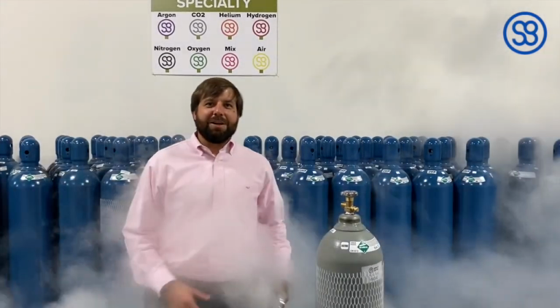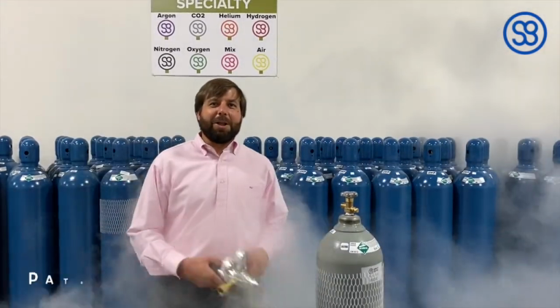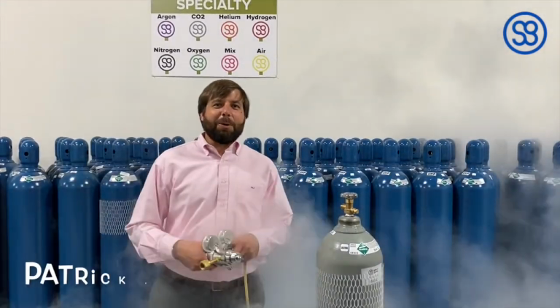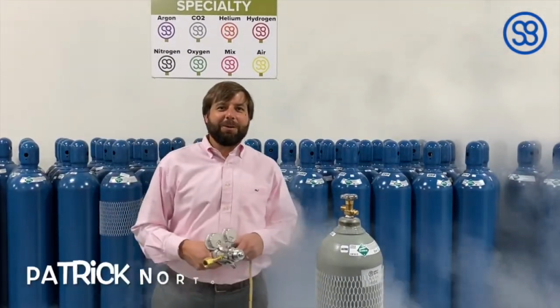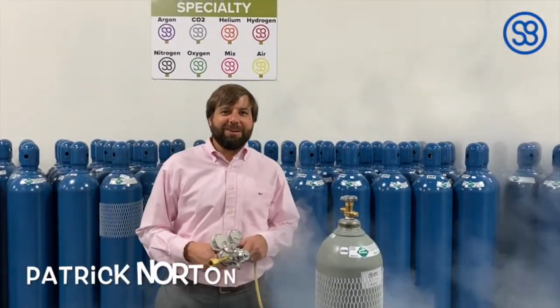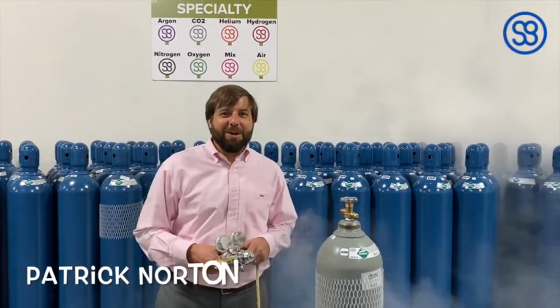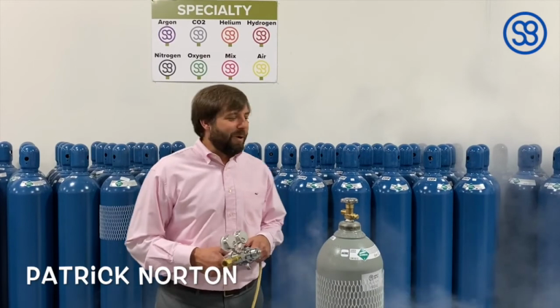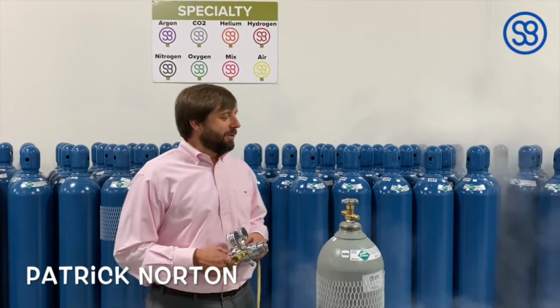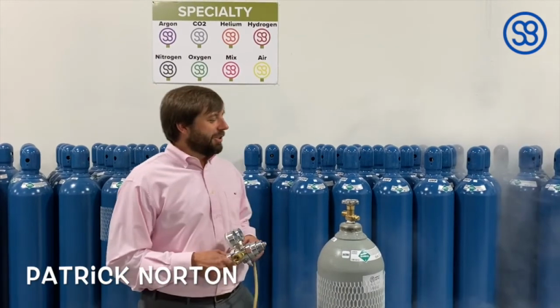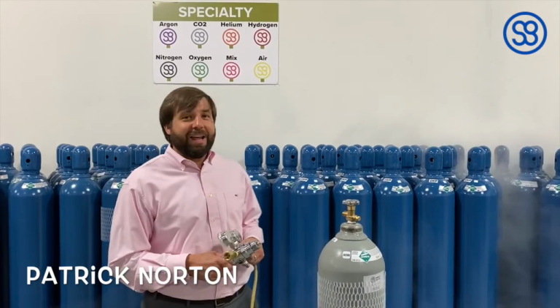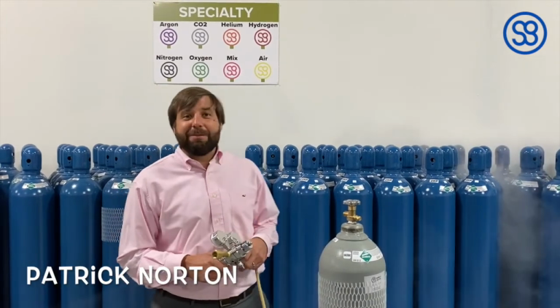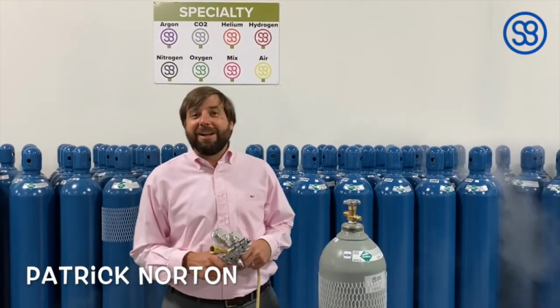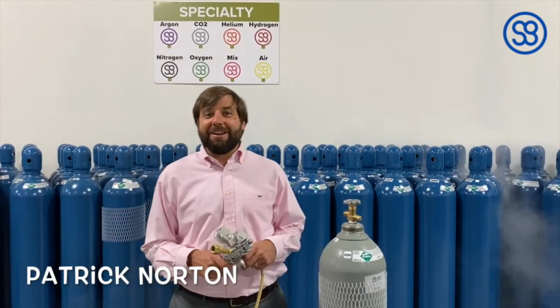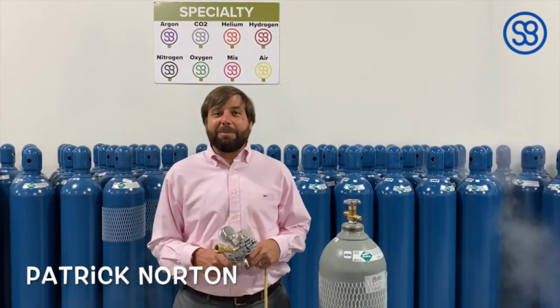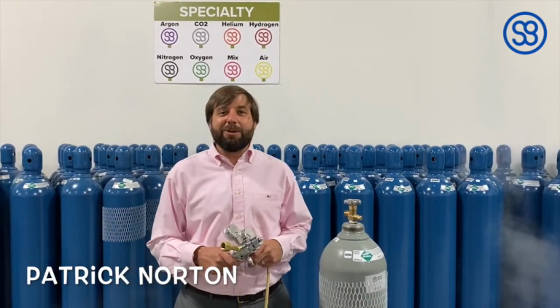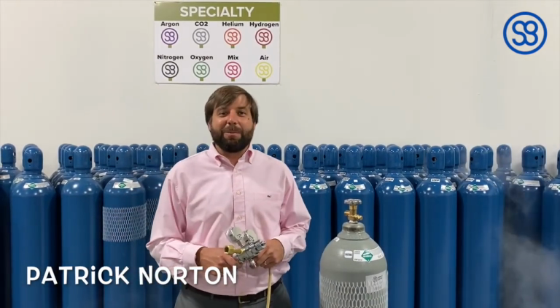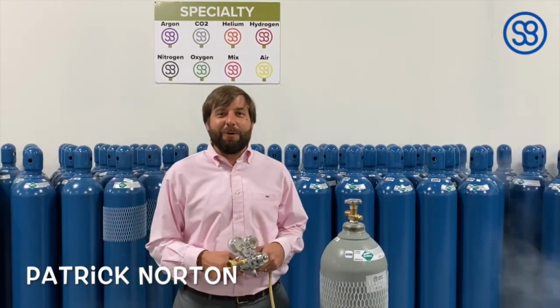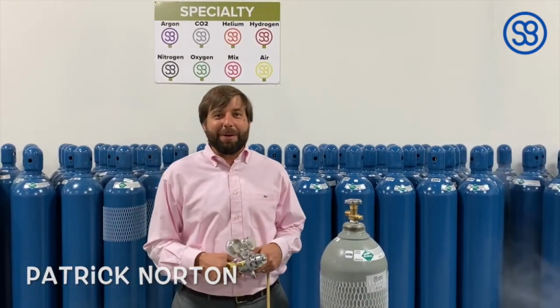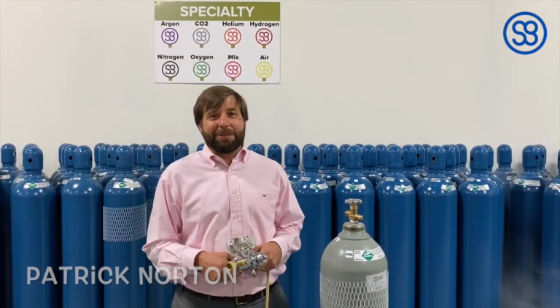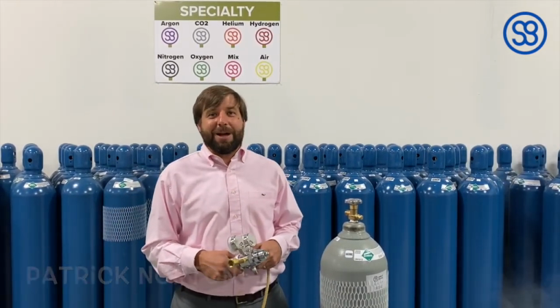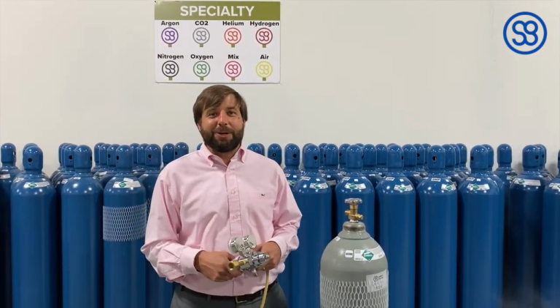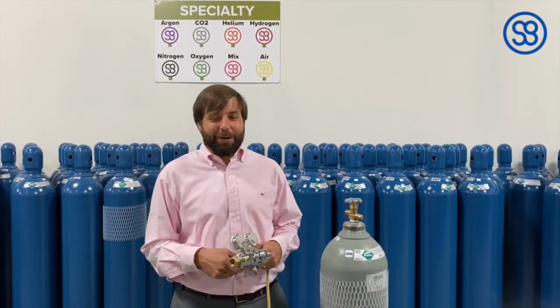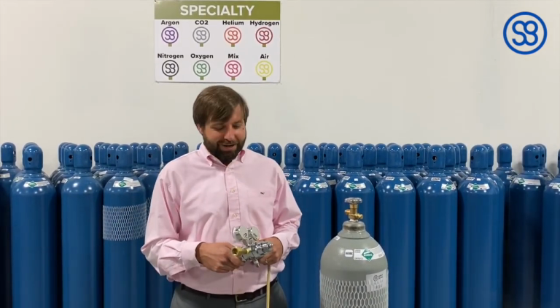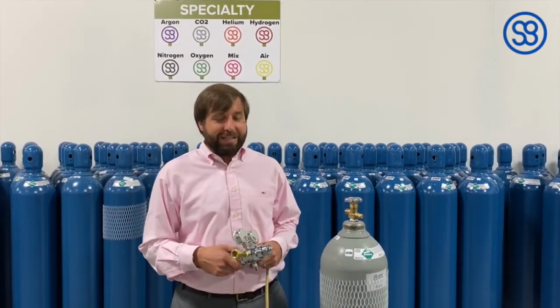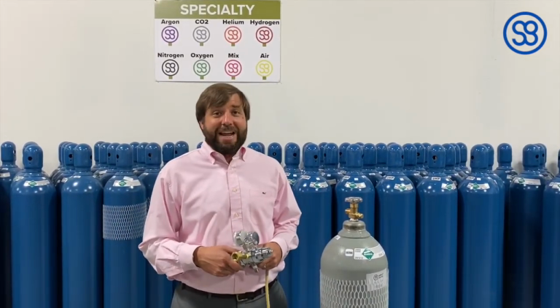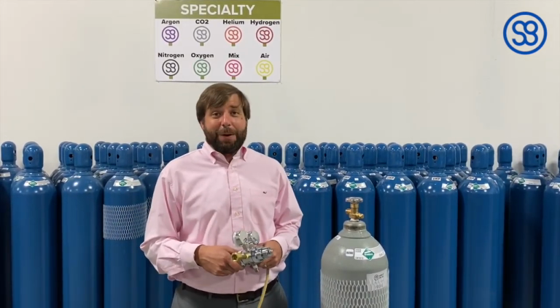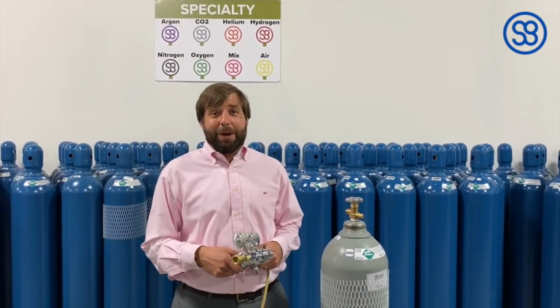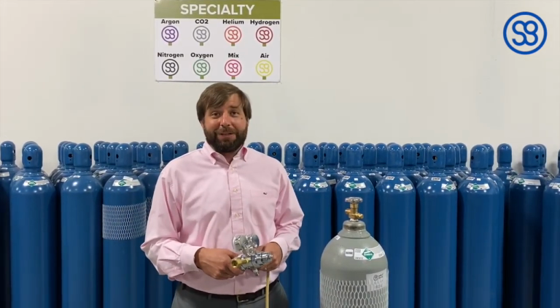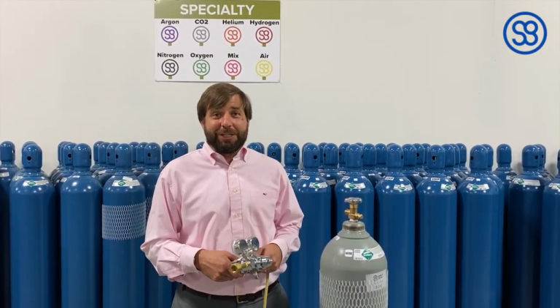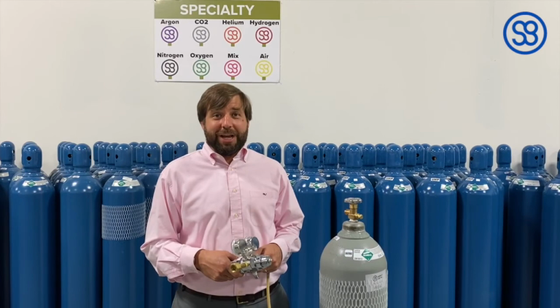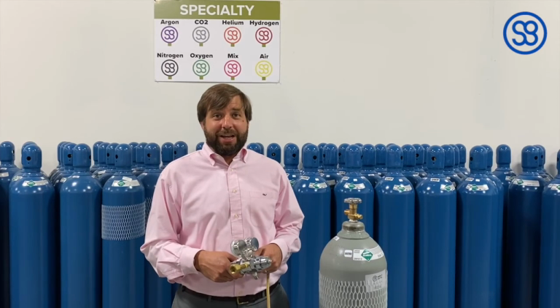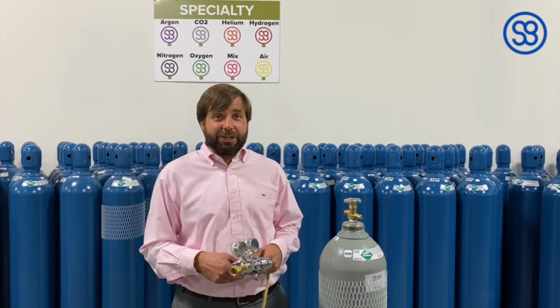Hello. Welcome to Slight Minute episode number four. My name is Patrick Norton. Today we're going to go over CGA connections.